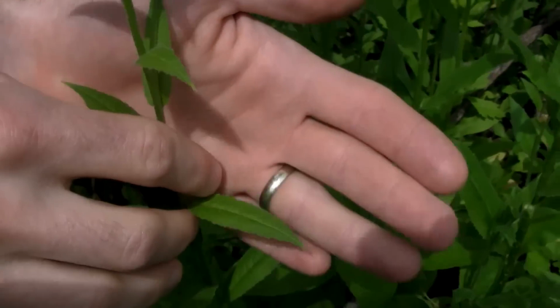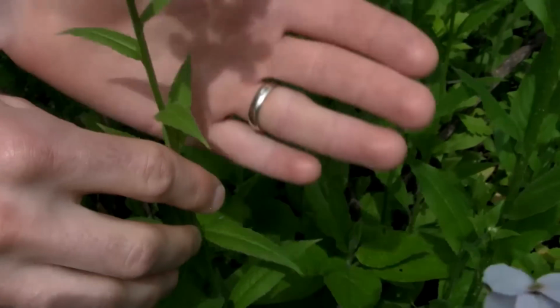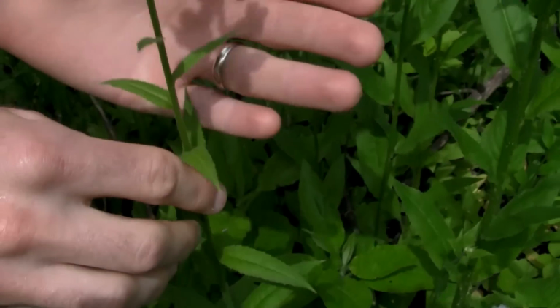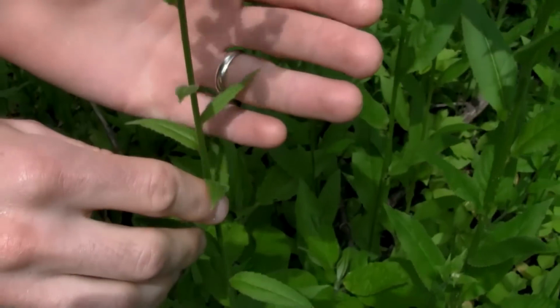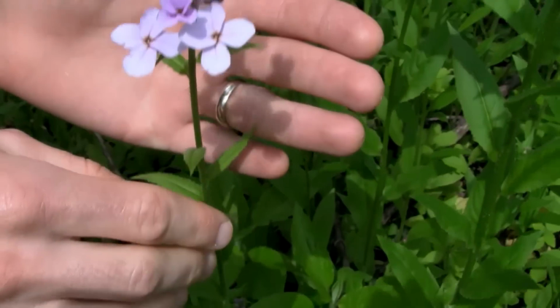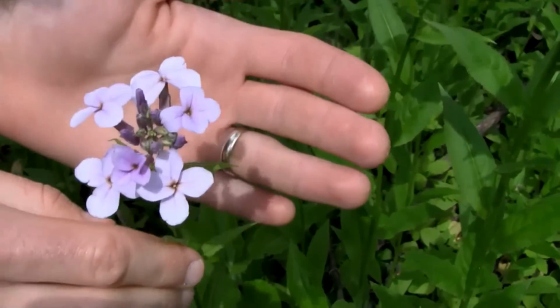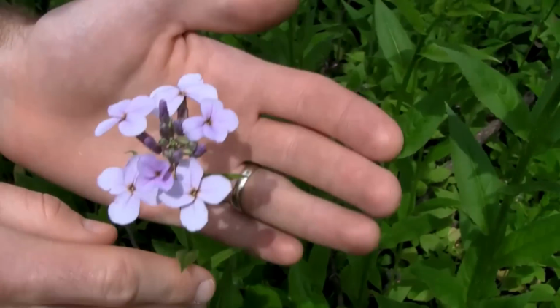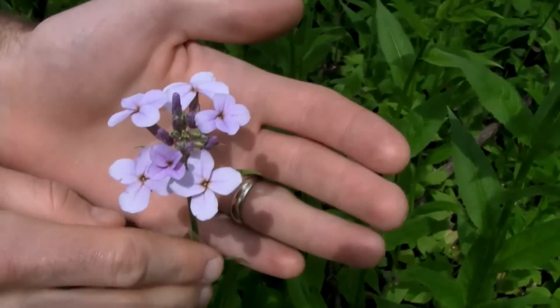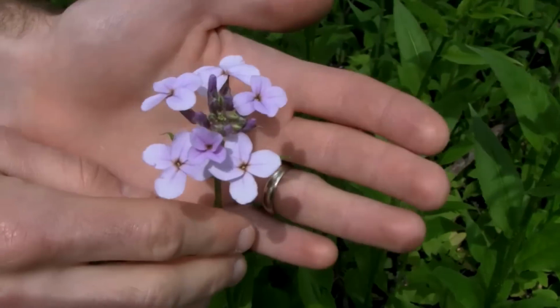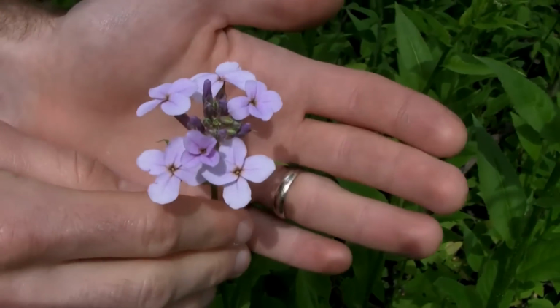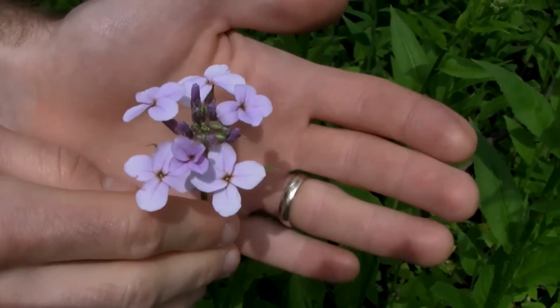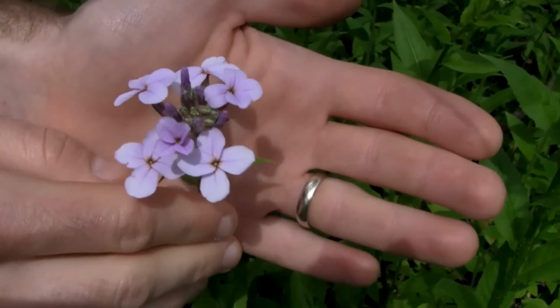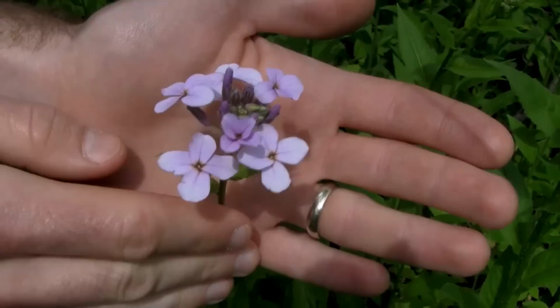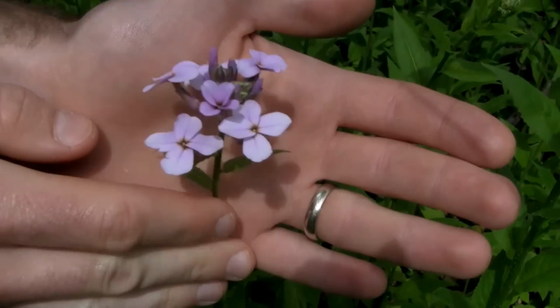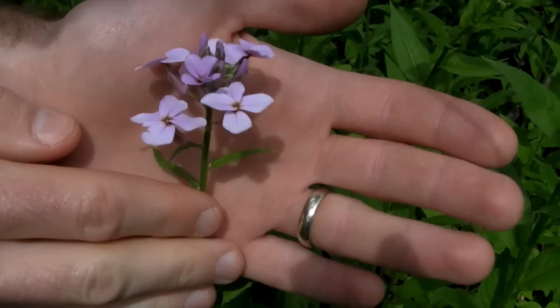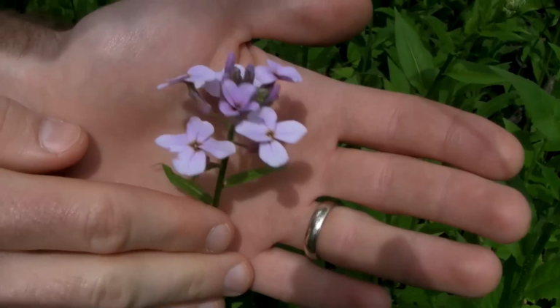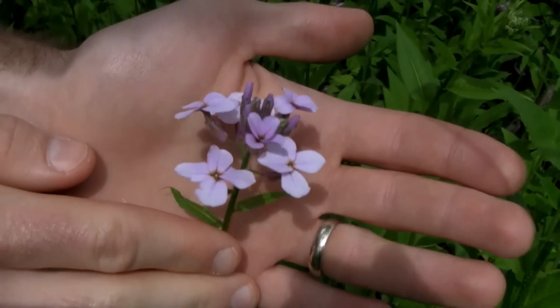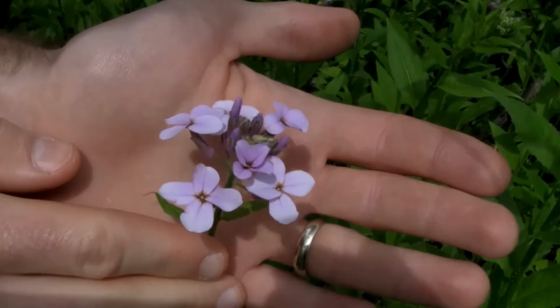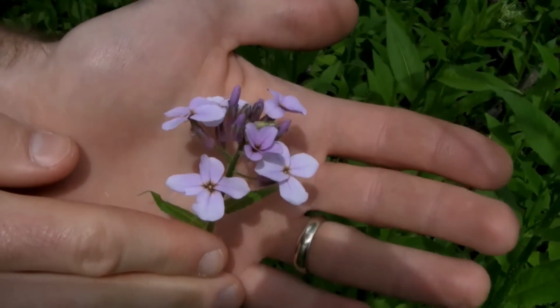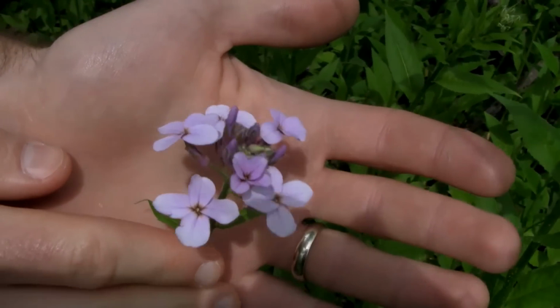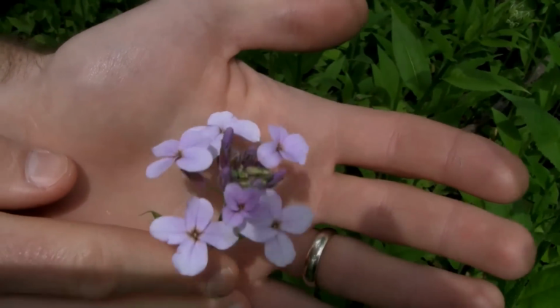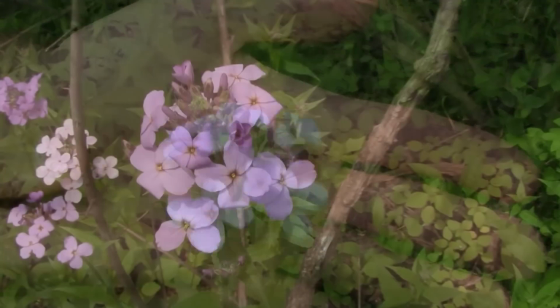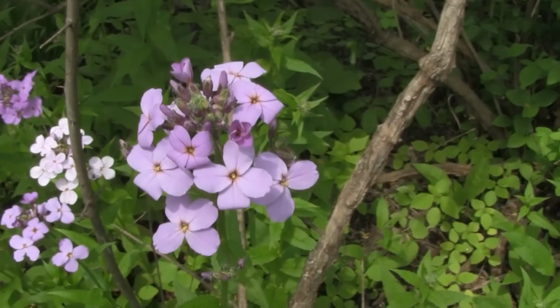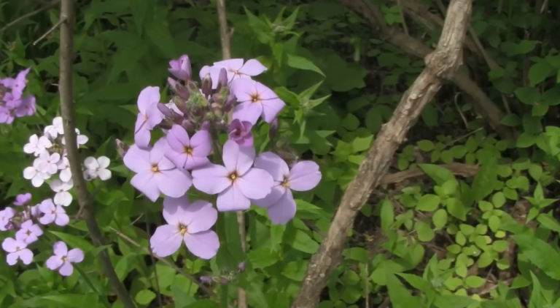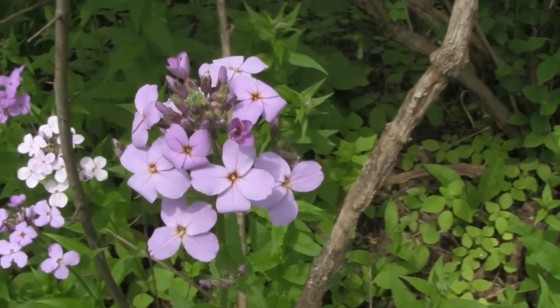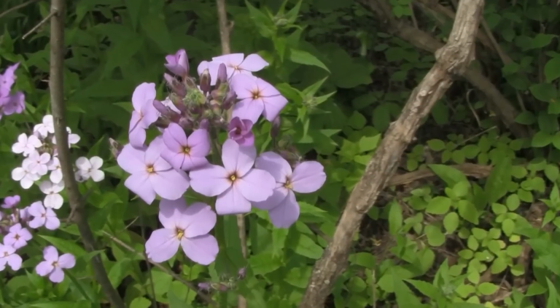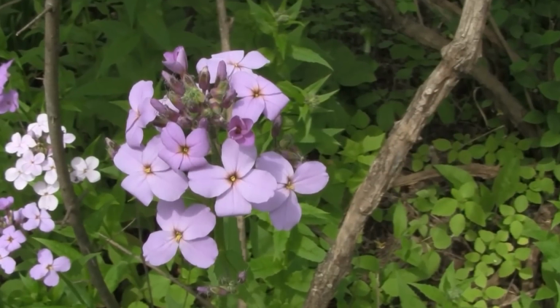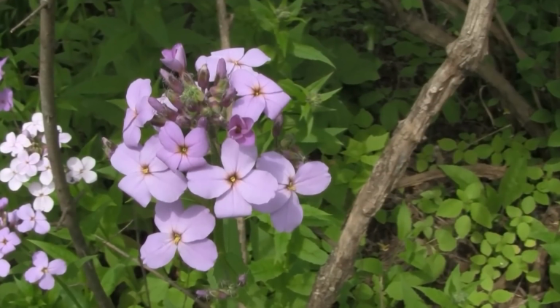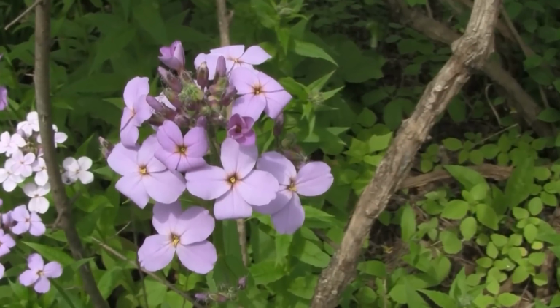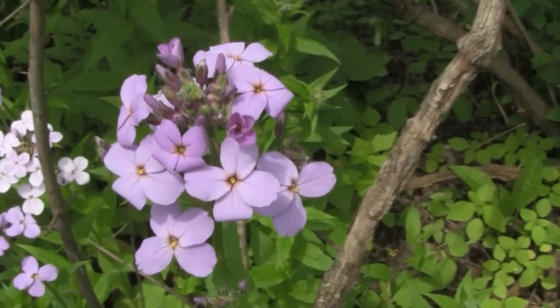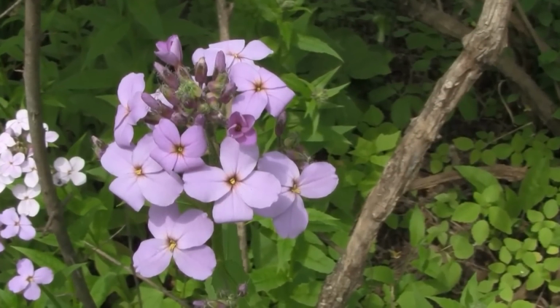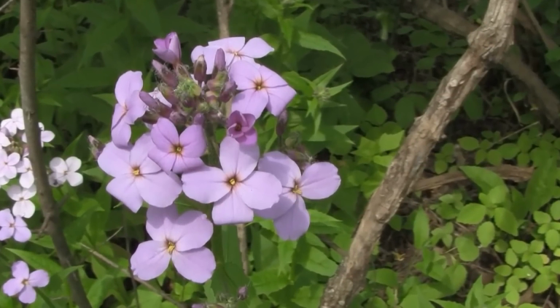The flower is found at the top of the flowering stalk, born in a loose cluster, and it has four petals.